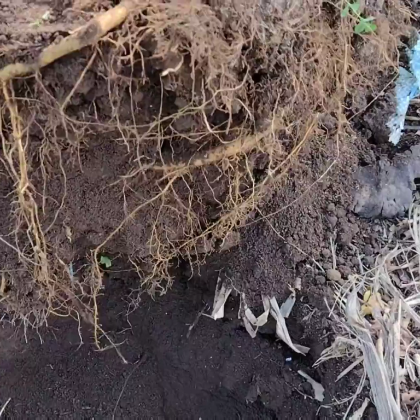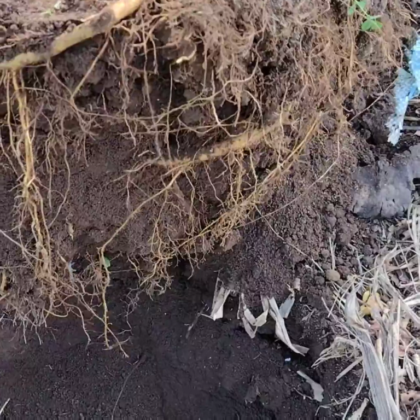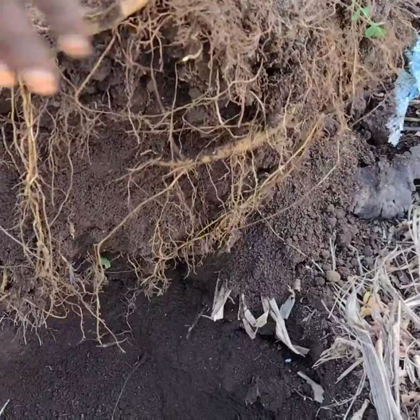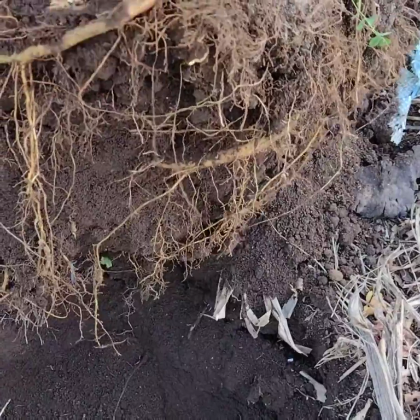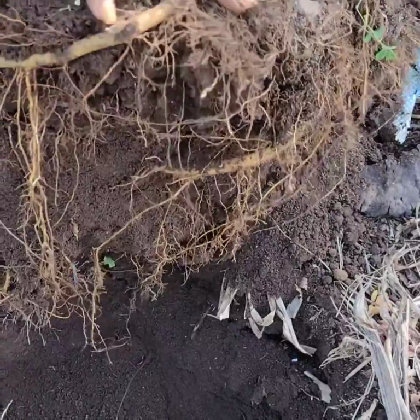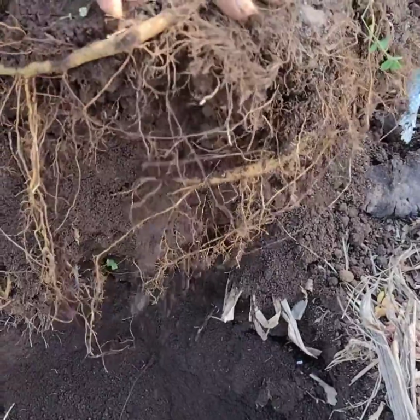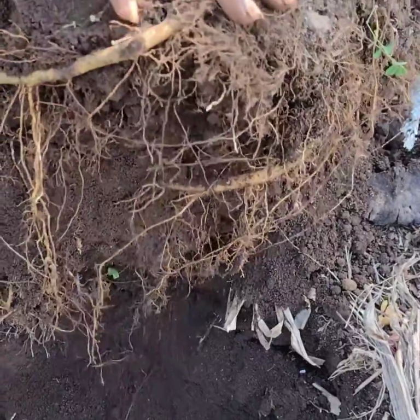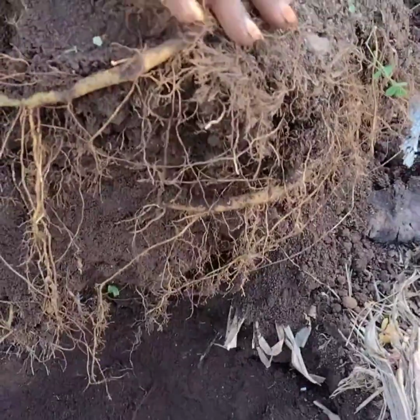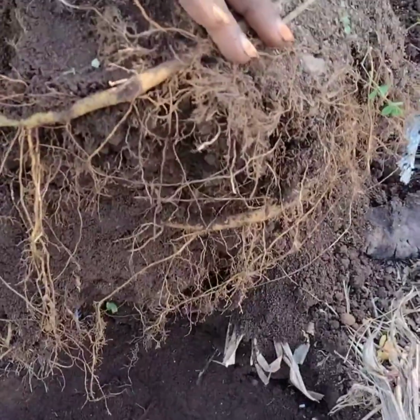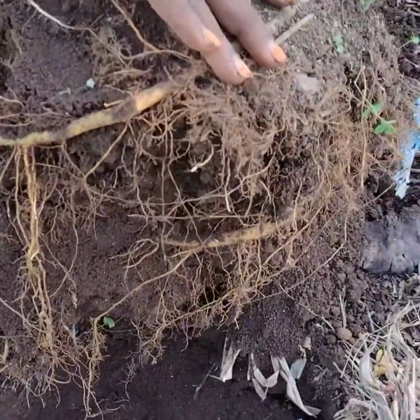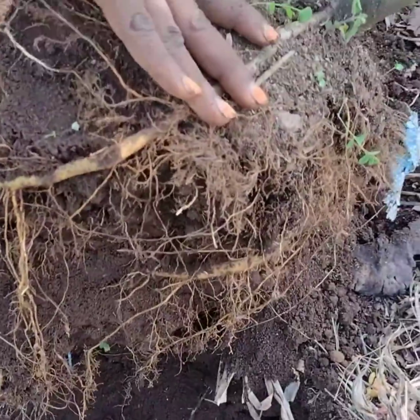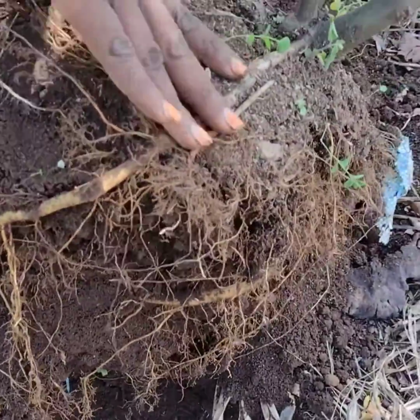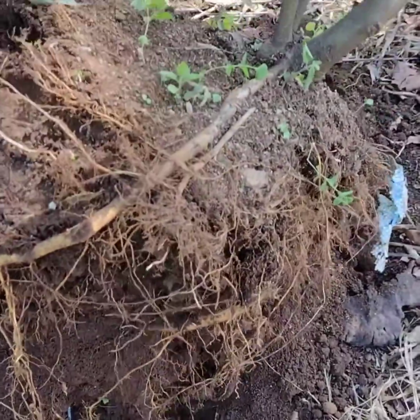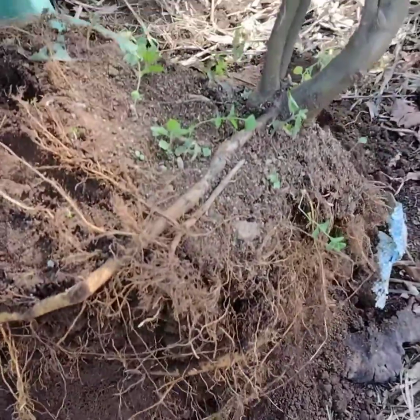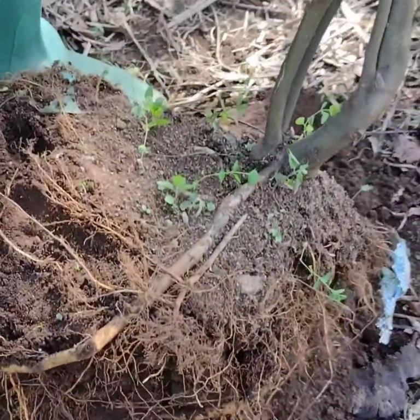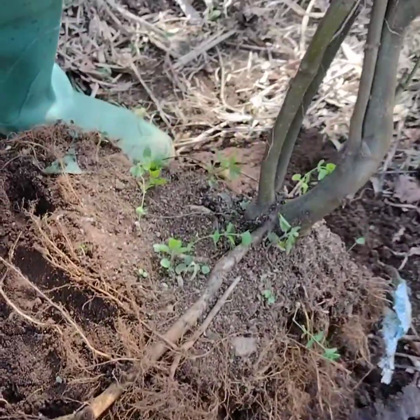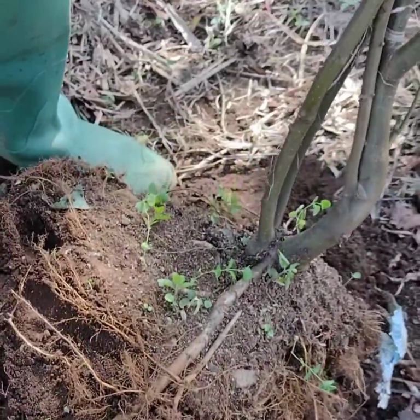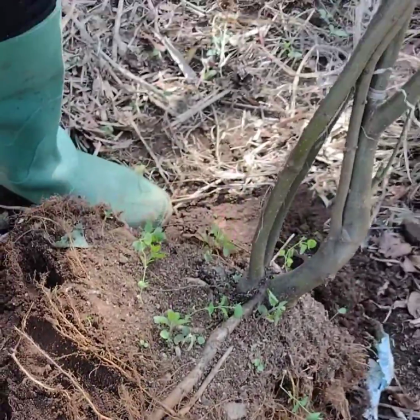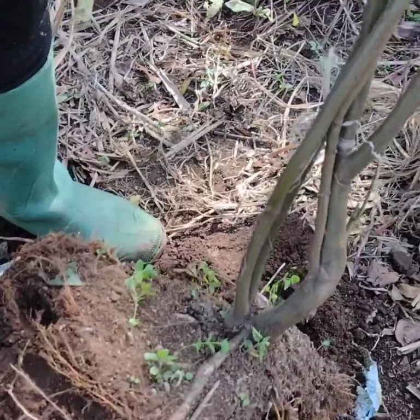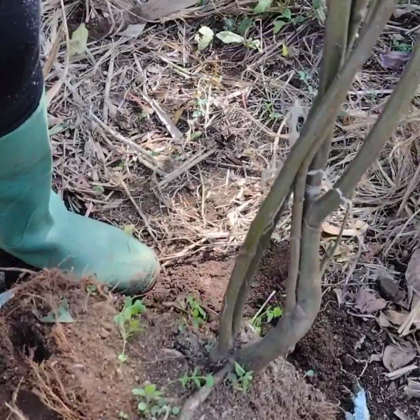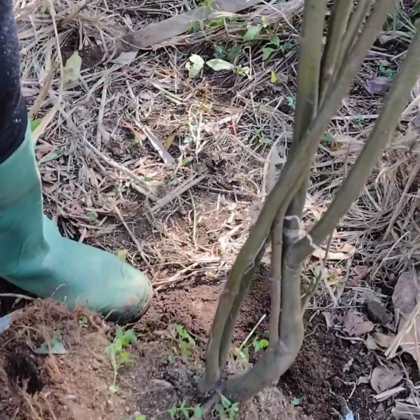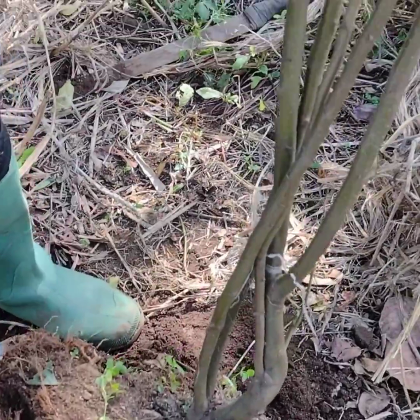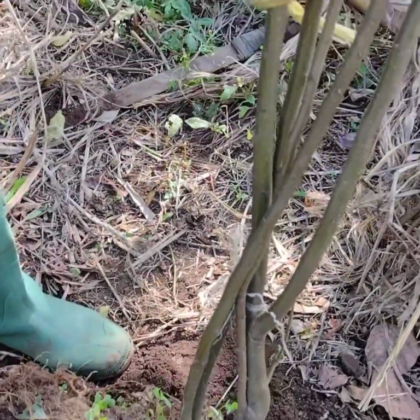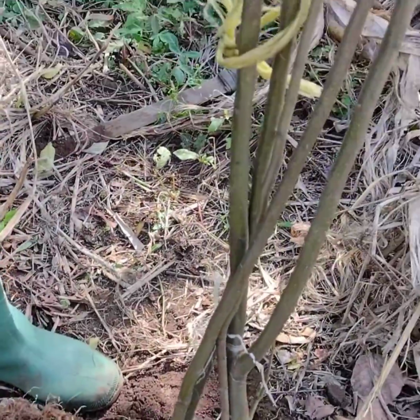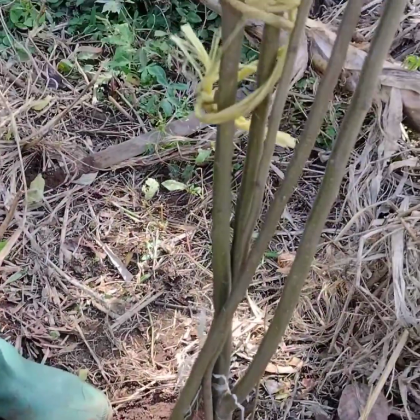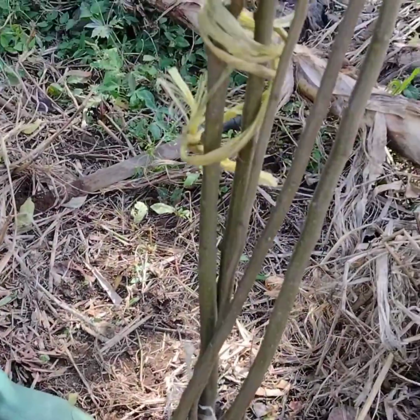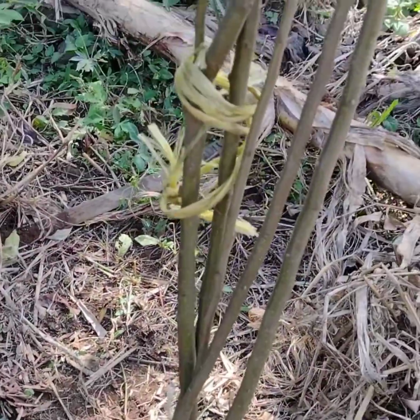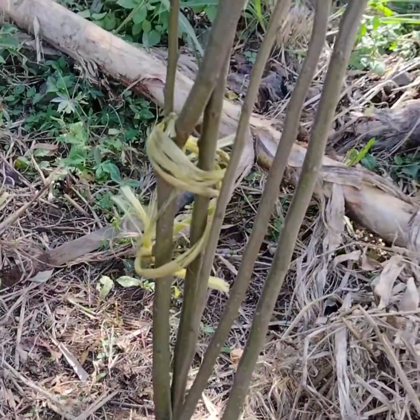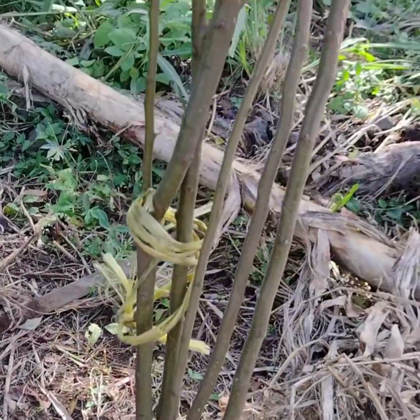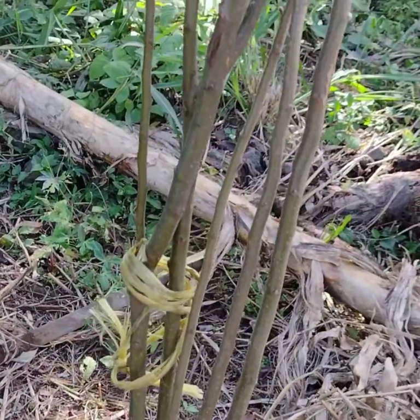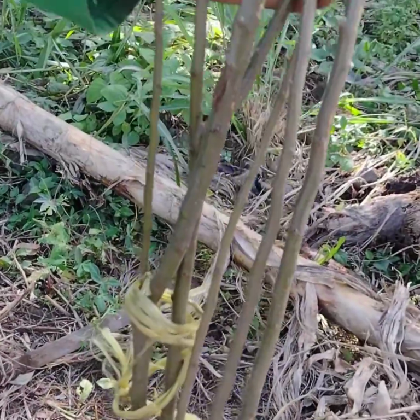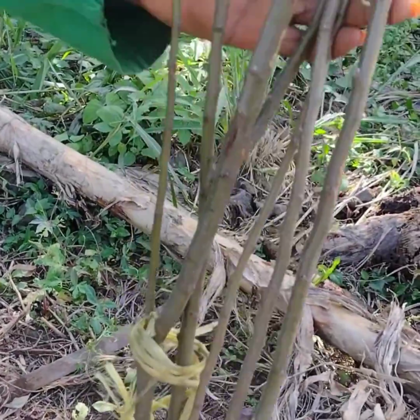Good afternoon to everyone. We are at the farm and we are about to plant one of our paradise apple, what we normally call Pomme de France.